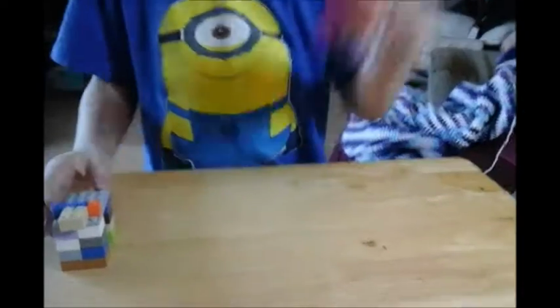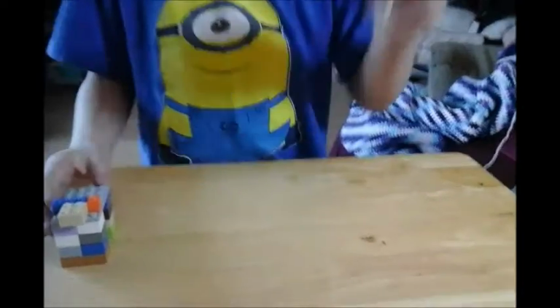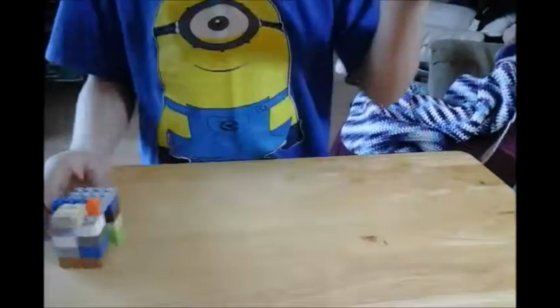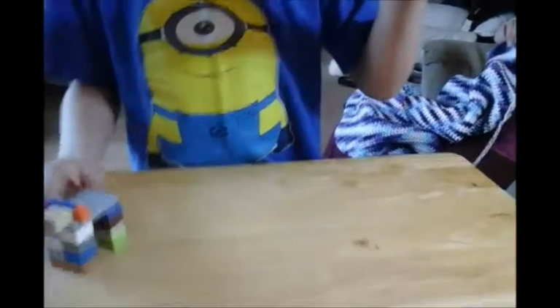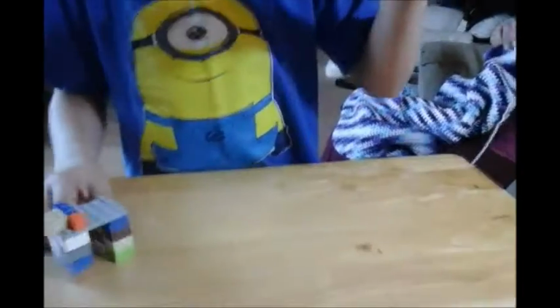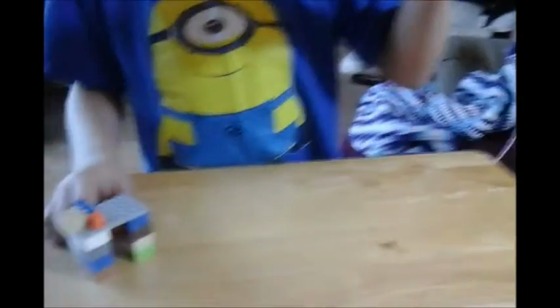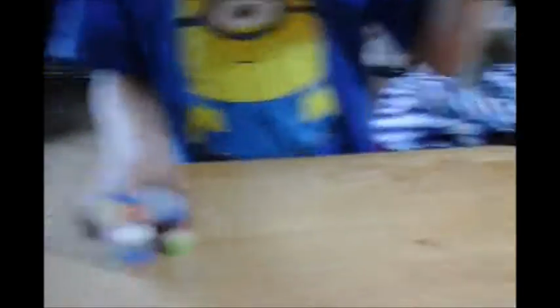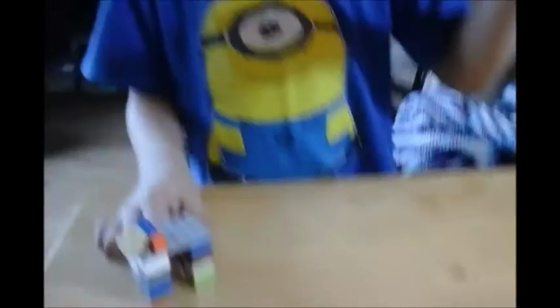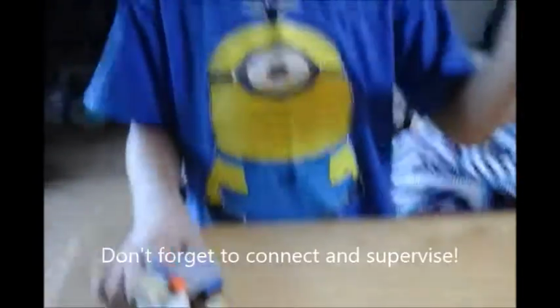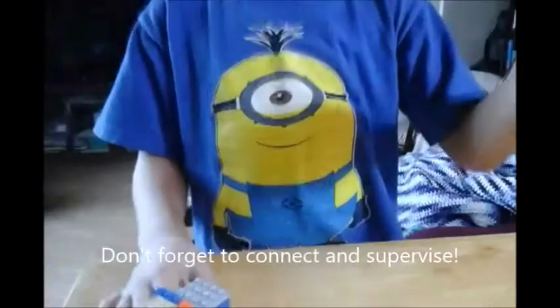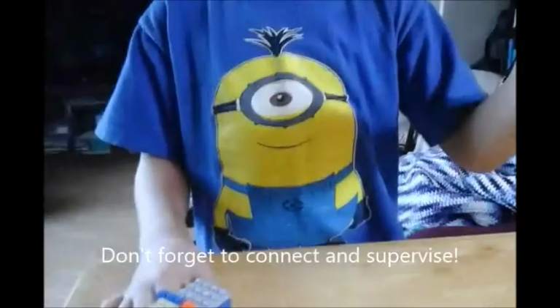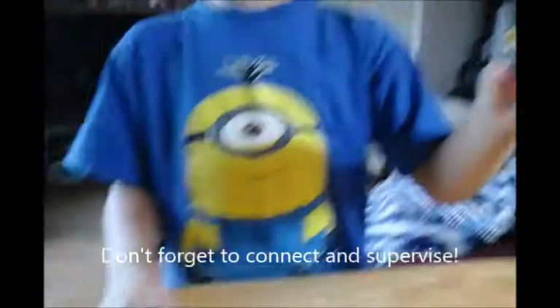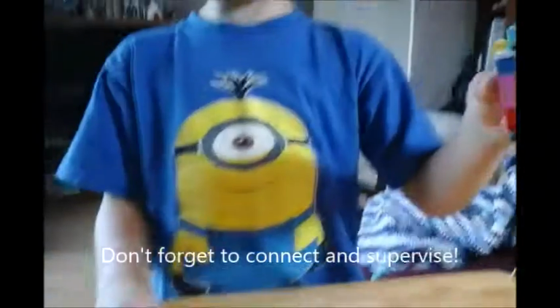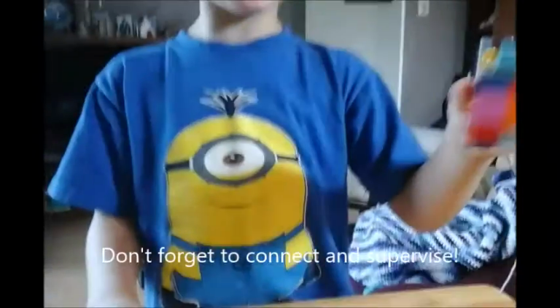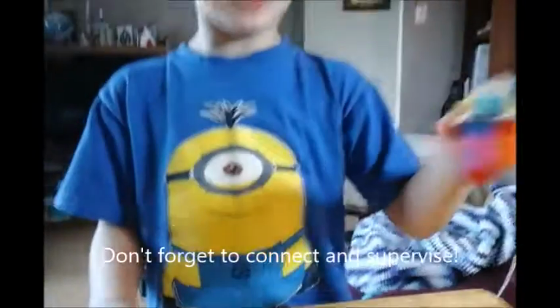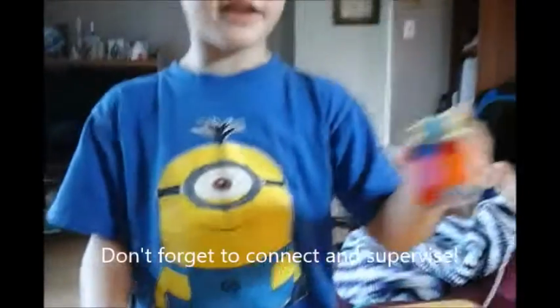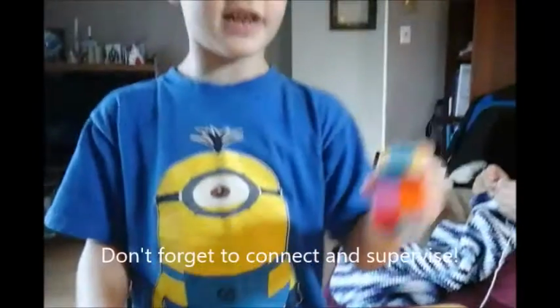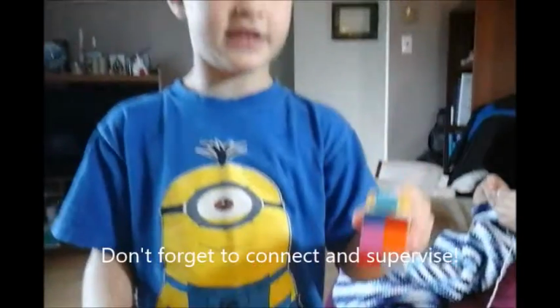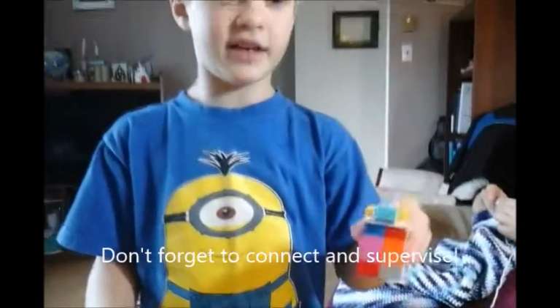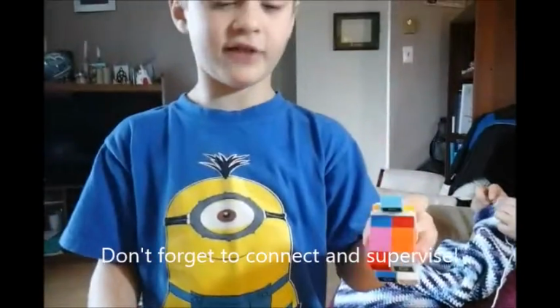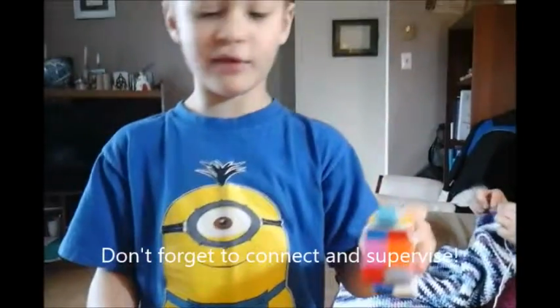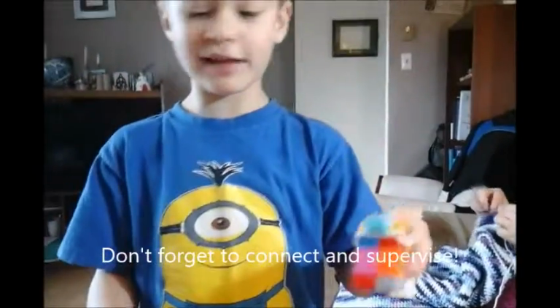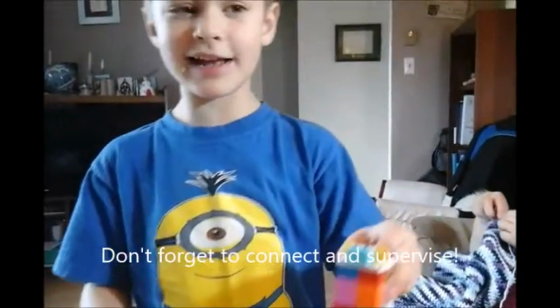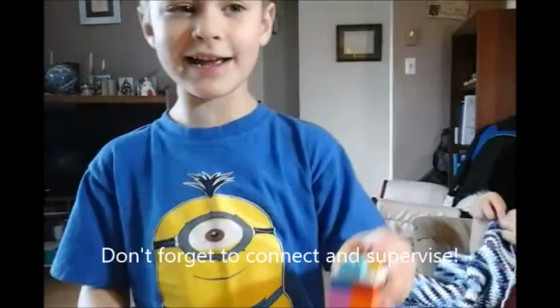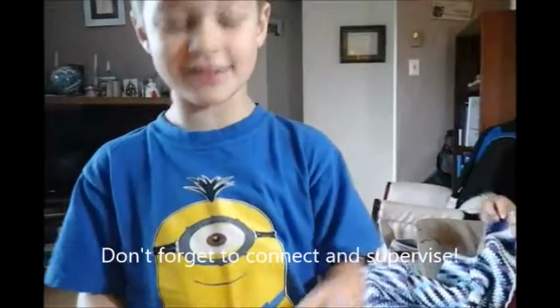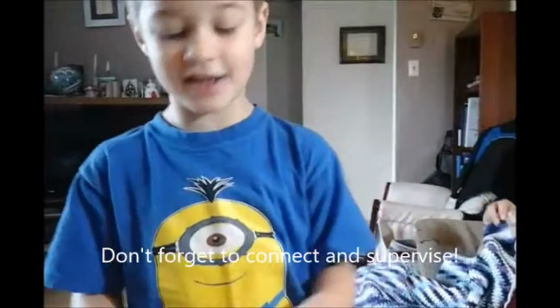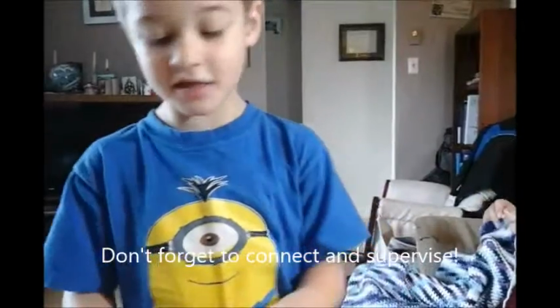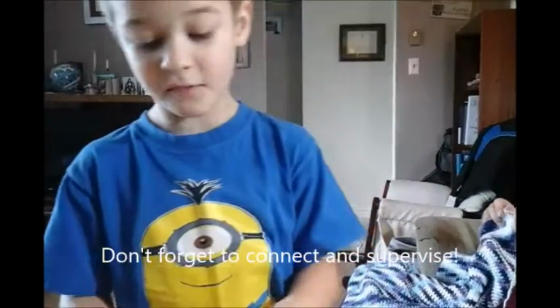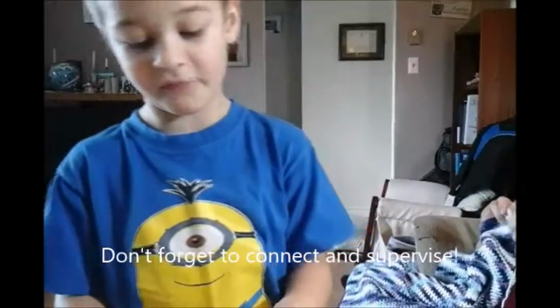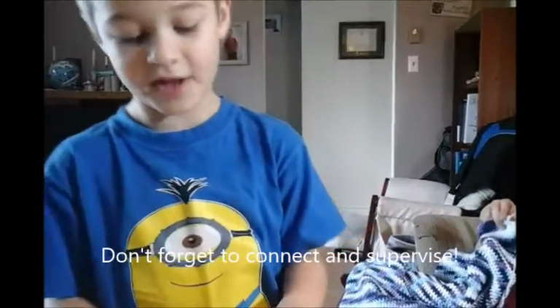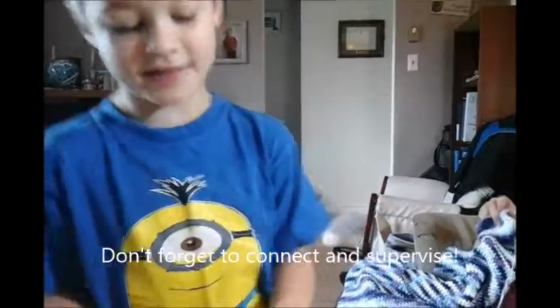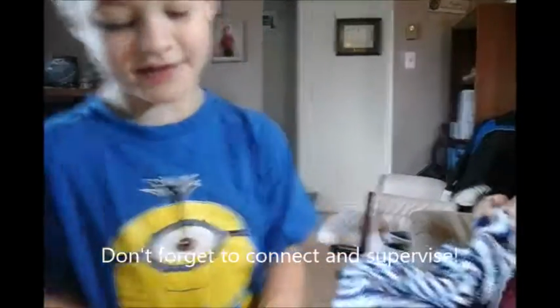There you go guys. If you like this video, just like it. If you really like it, just subscribe.